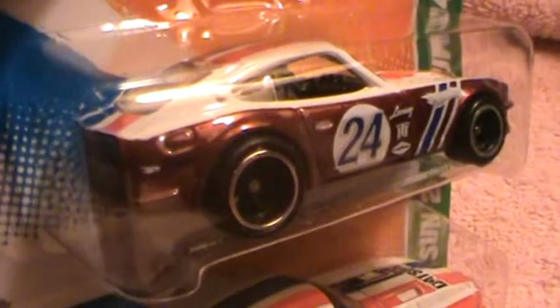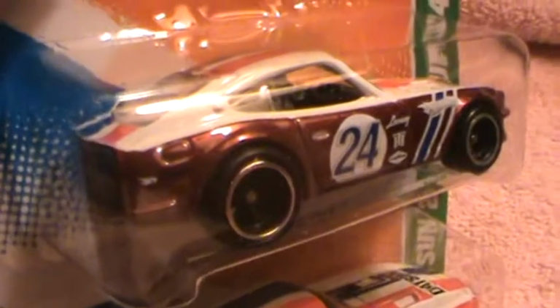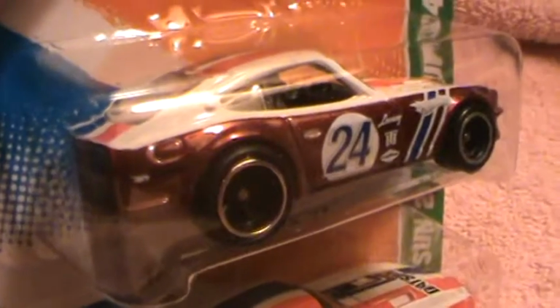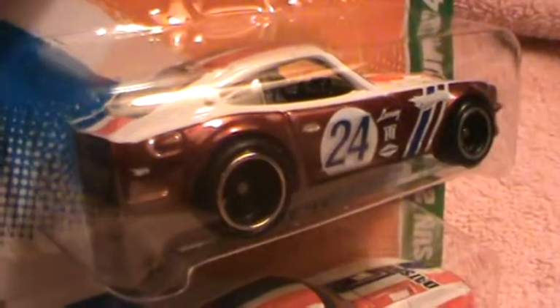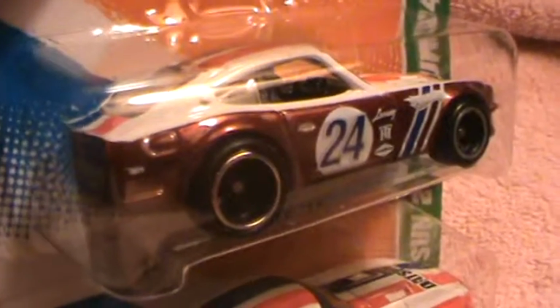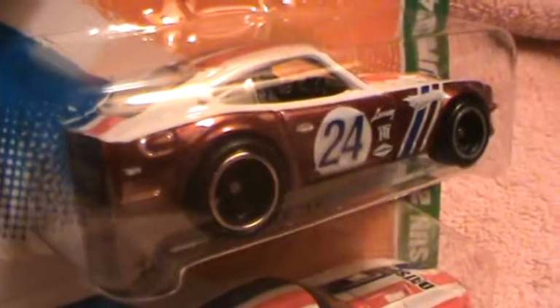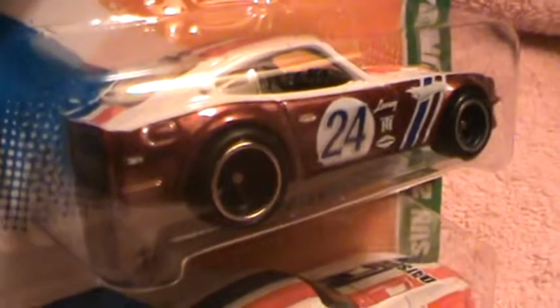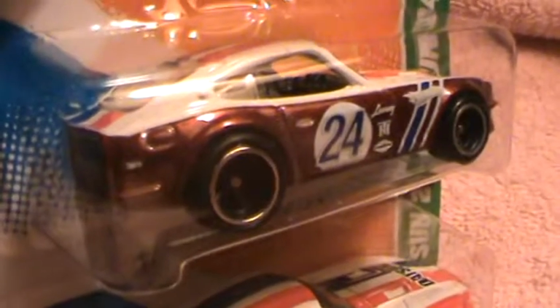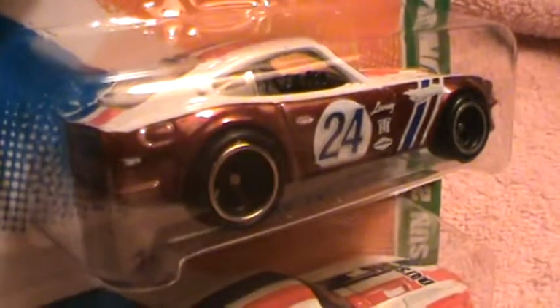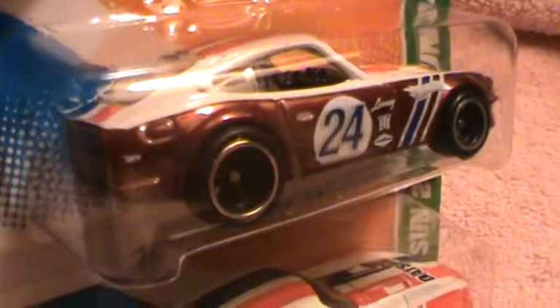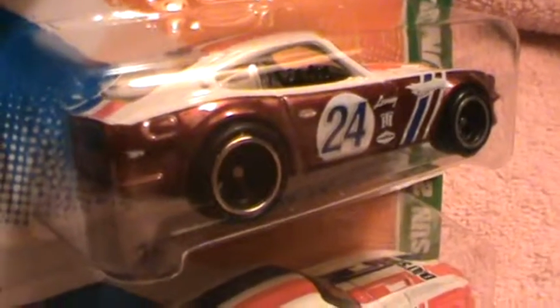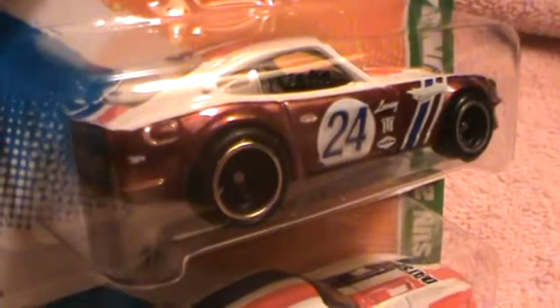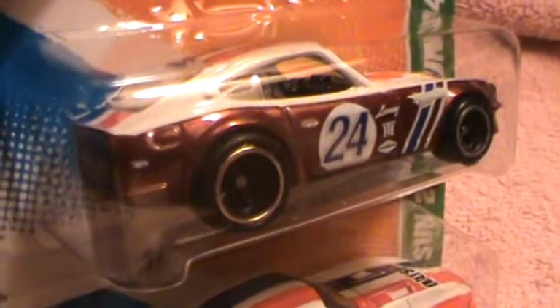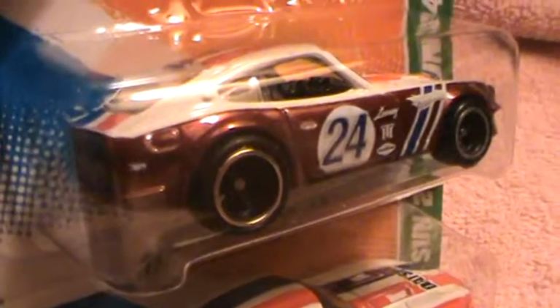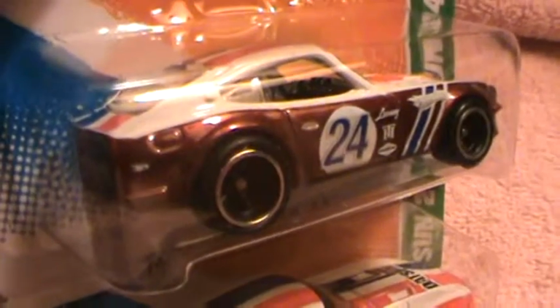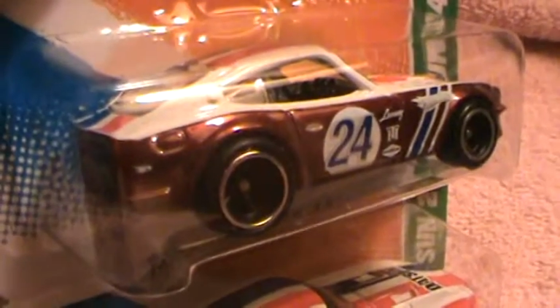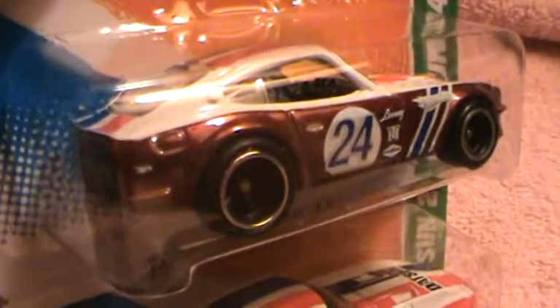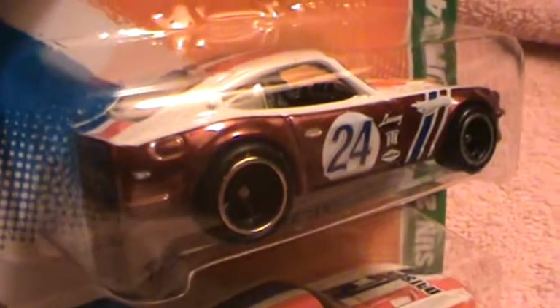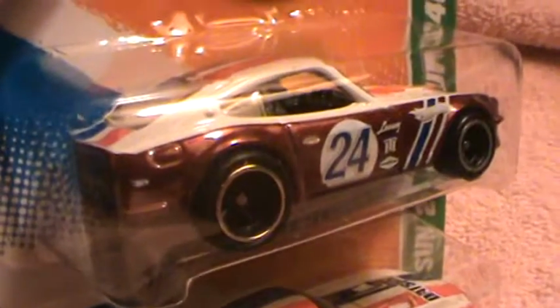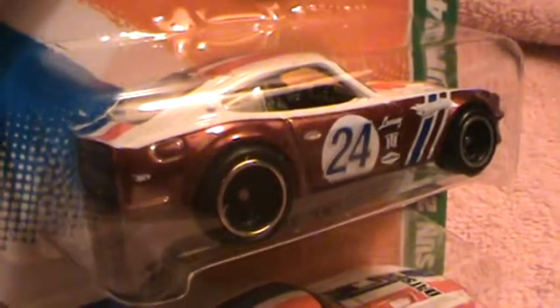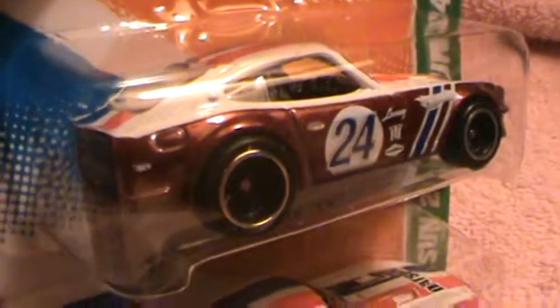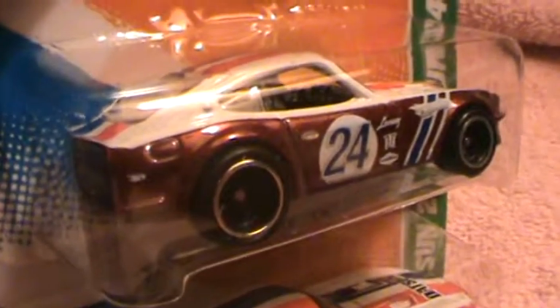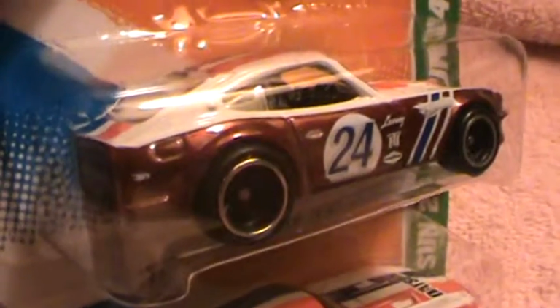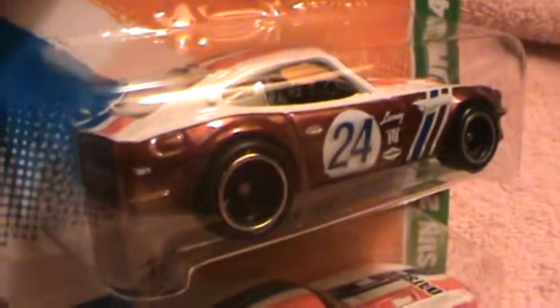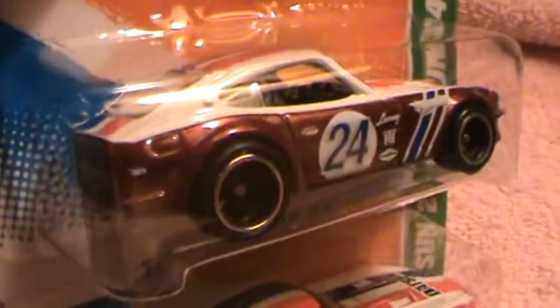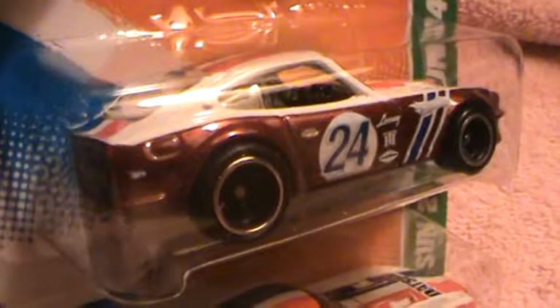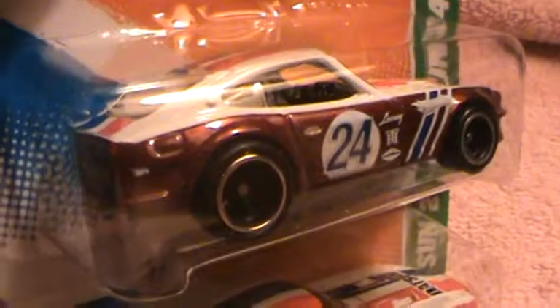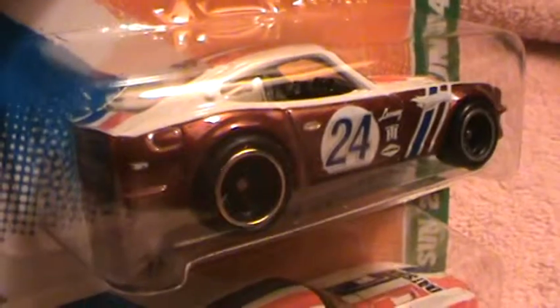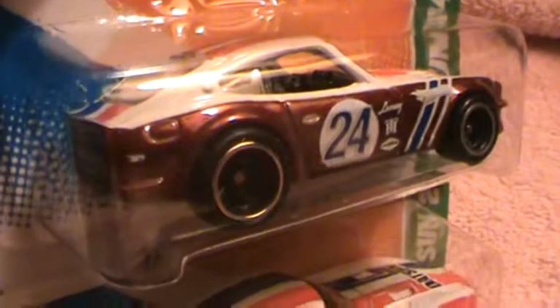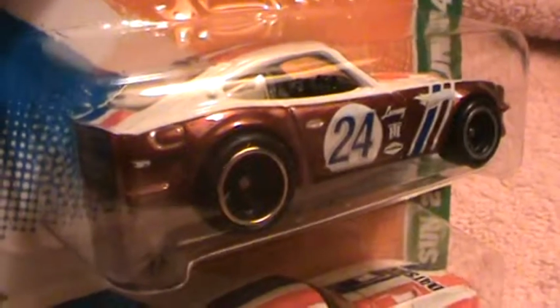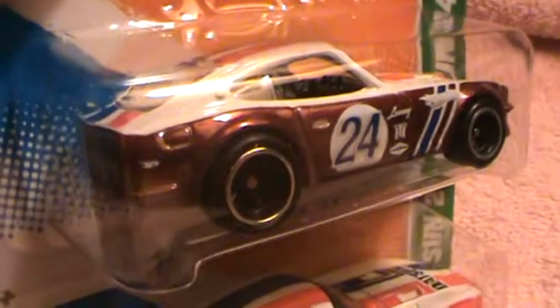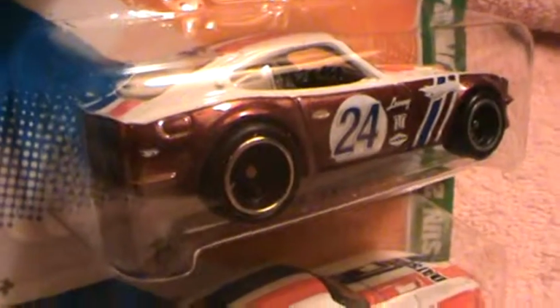Everybody loves treasure hunts — super treasure hunts — that makes it double exciting!